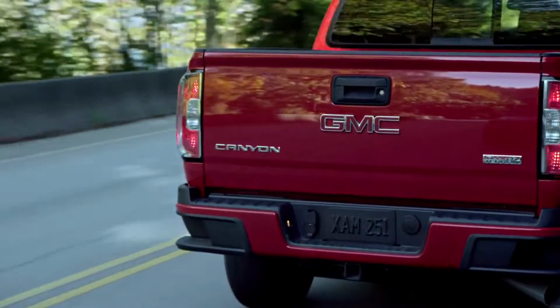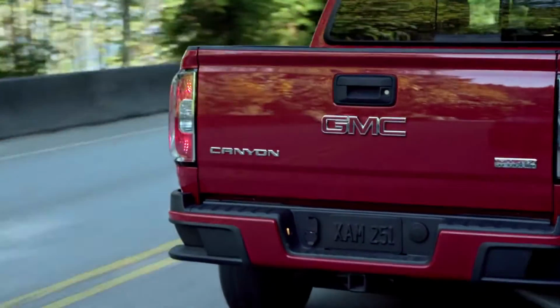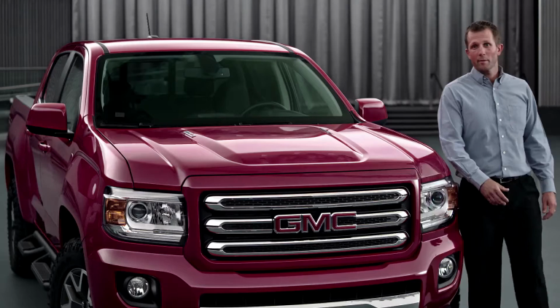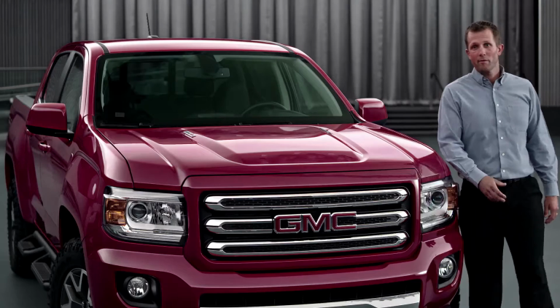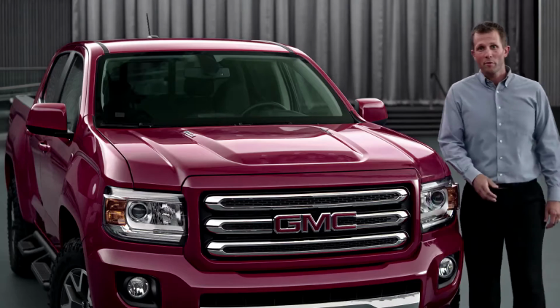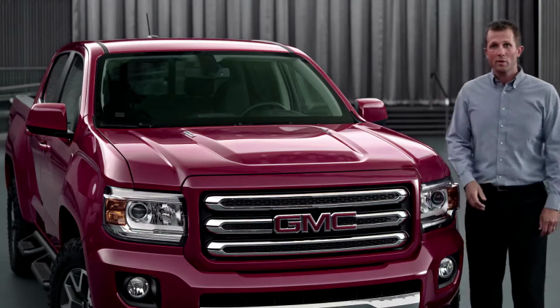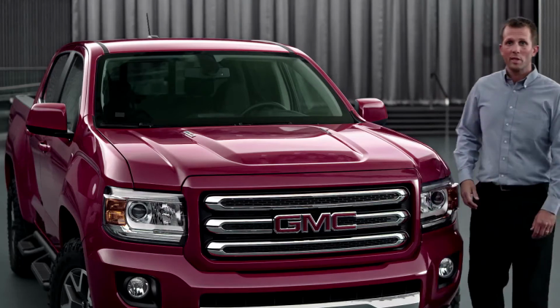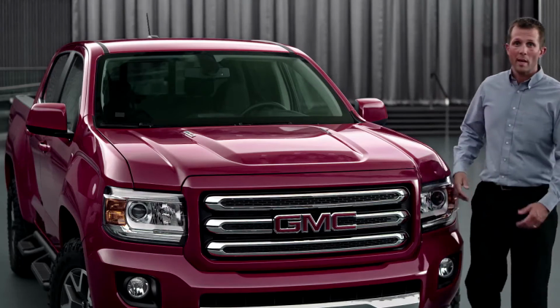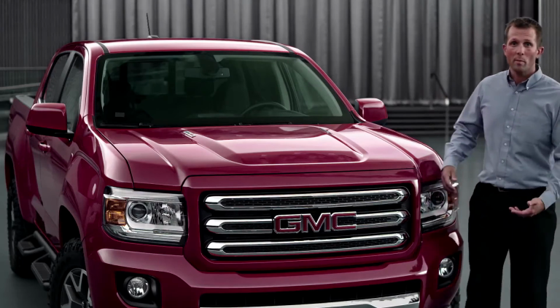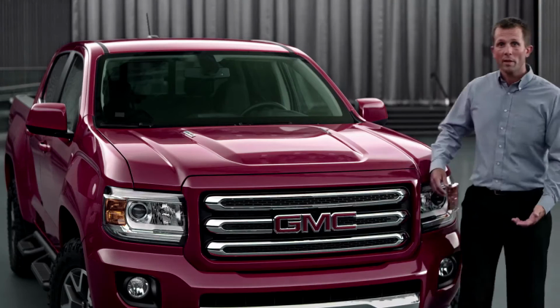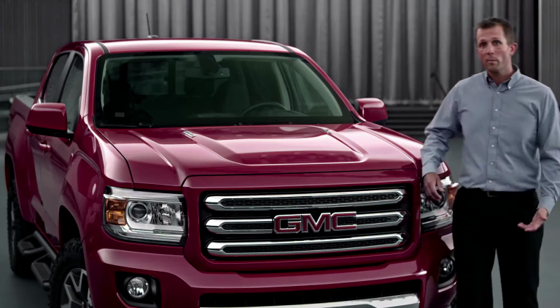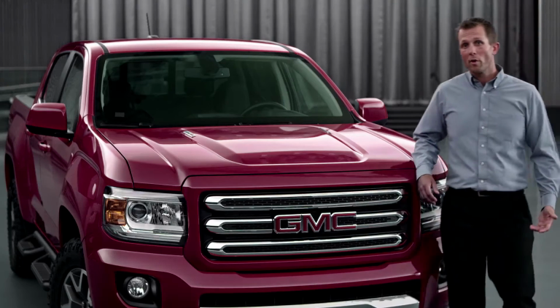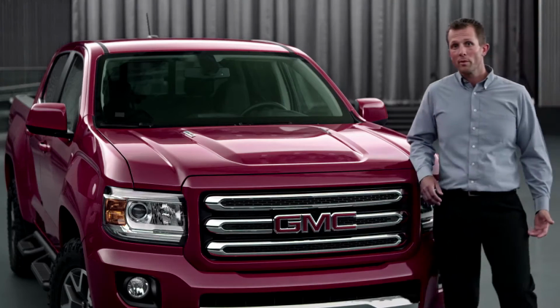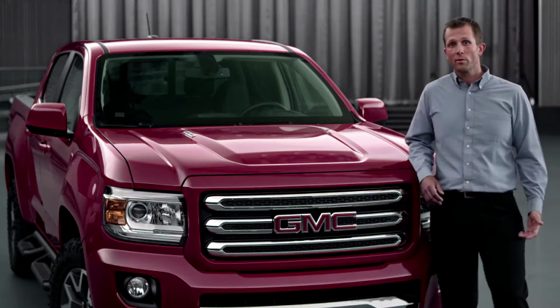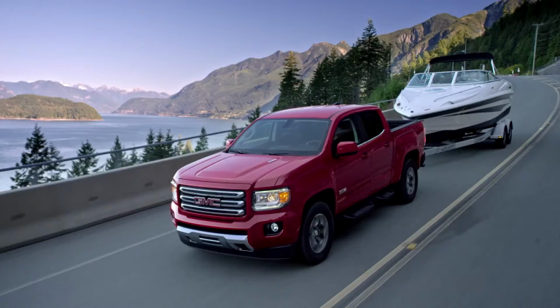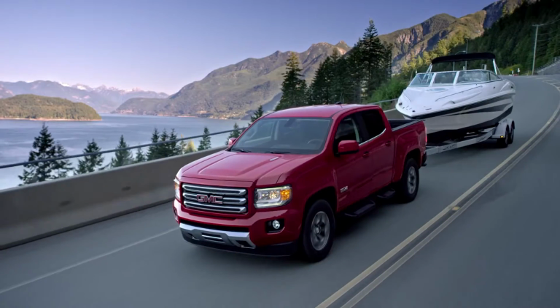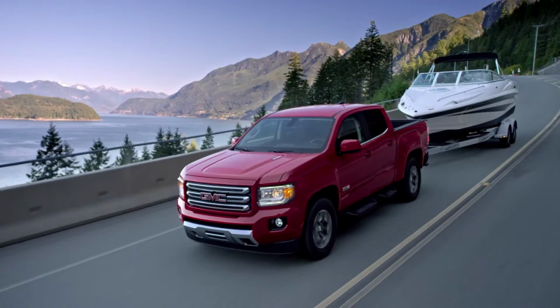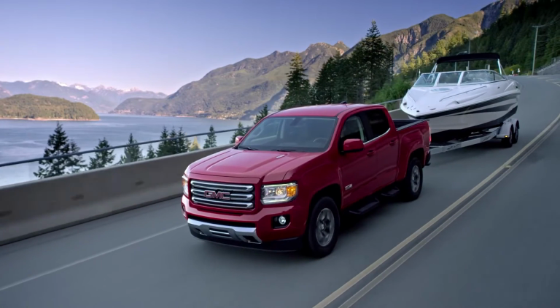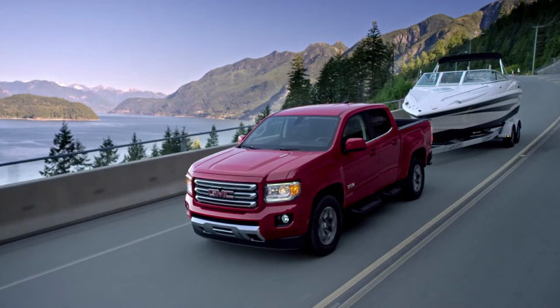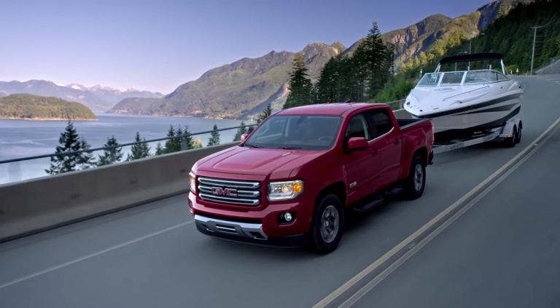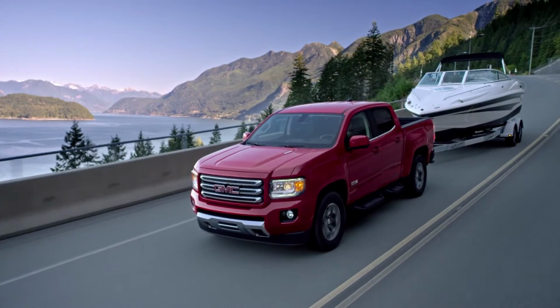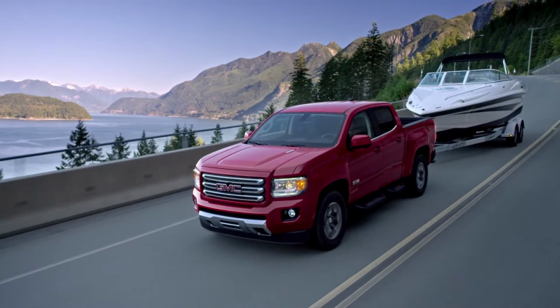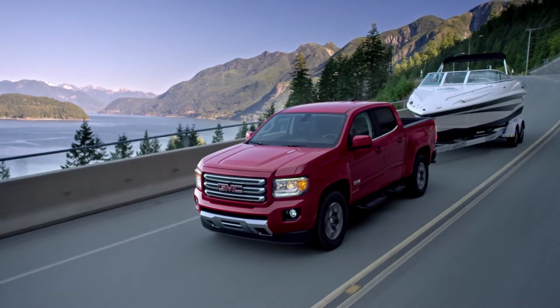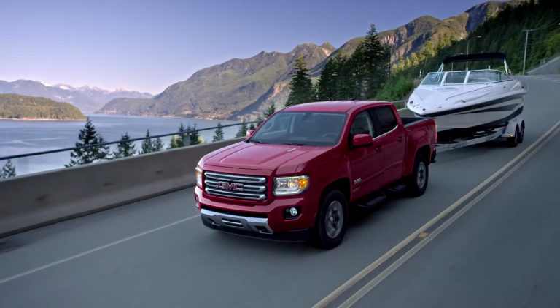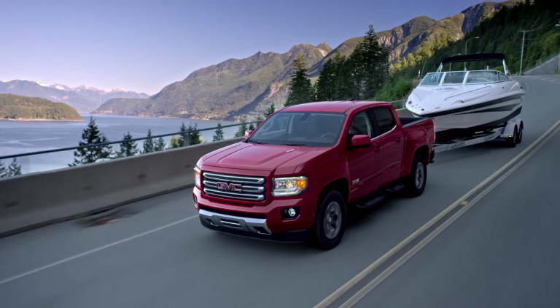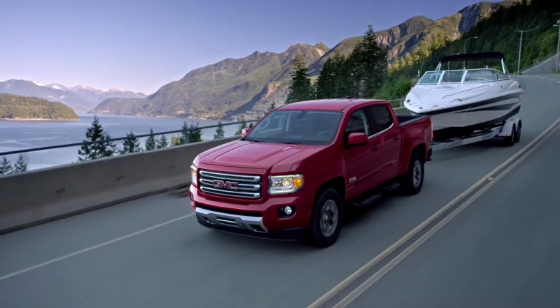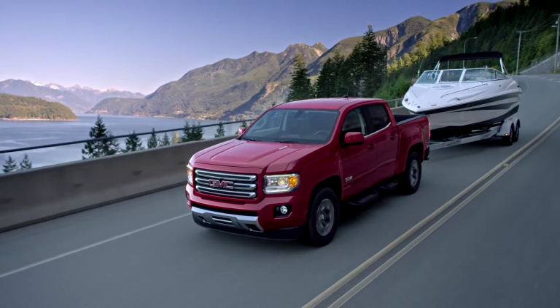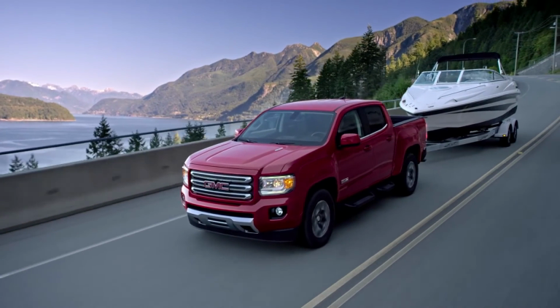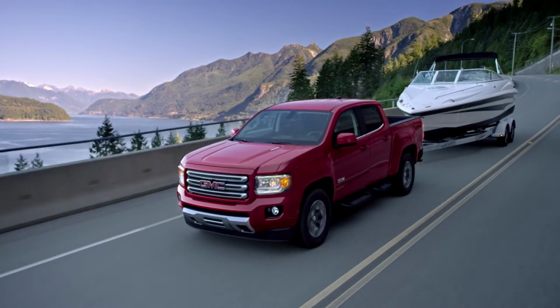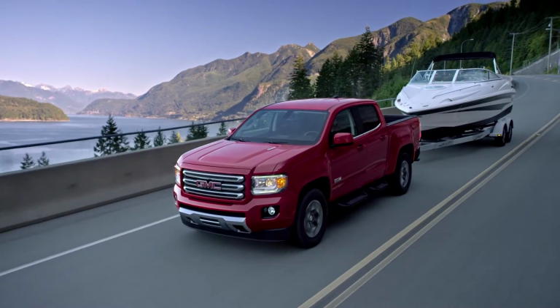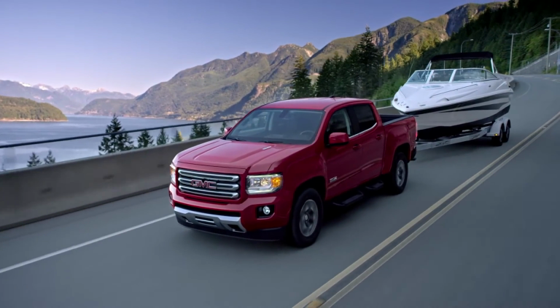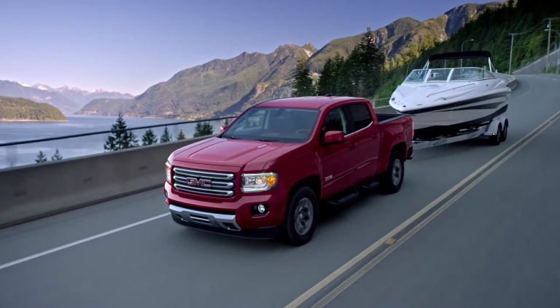When it comes to fuel efficiency, capability, and performance, there are no compromises with the Duramax diesel and the GMC Canyon.